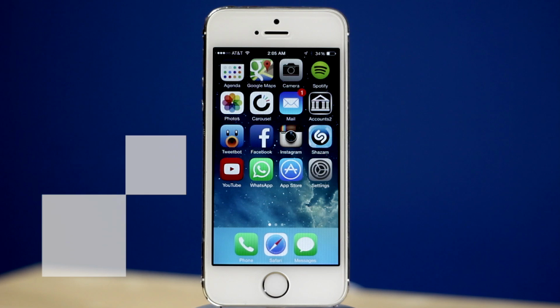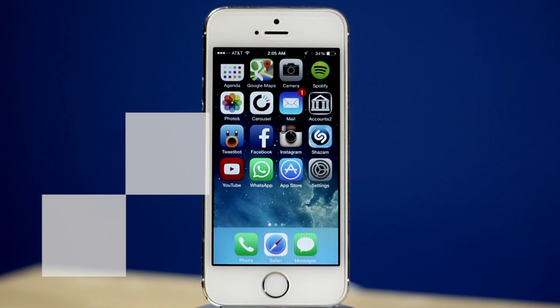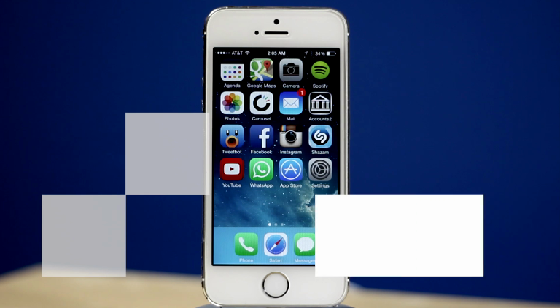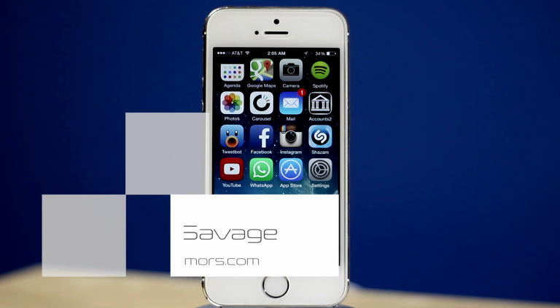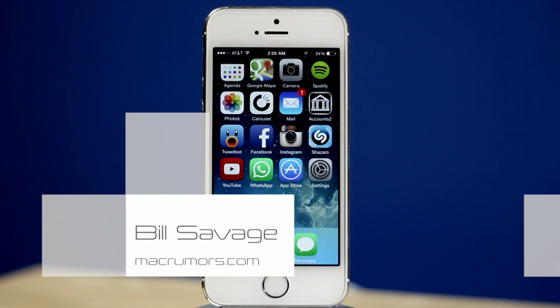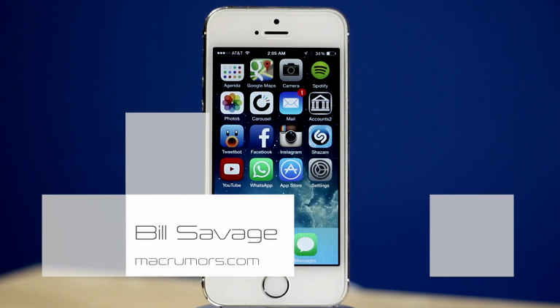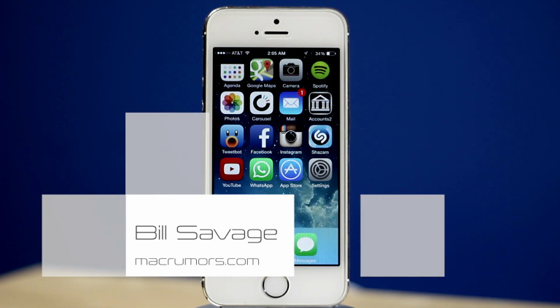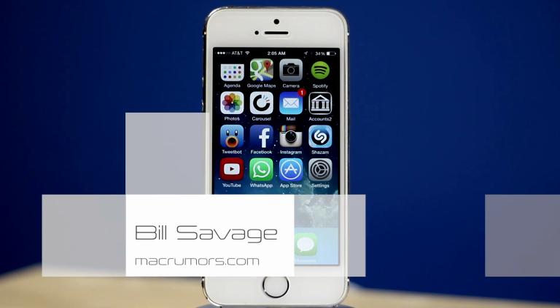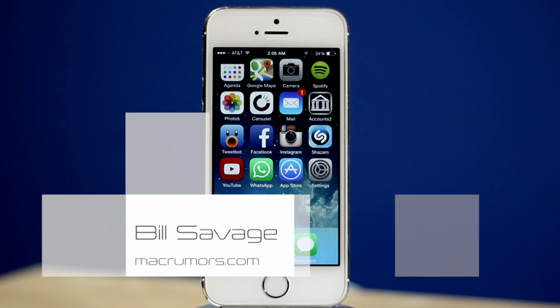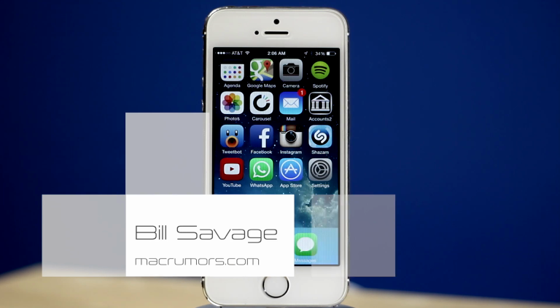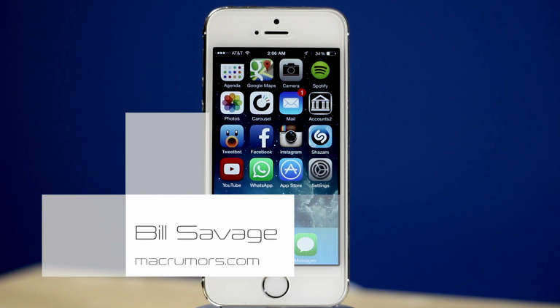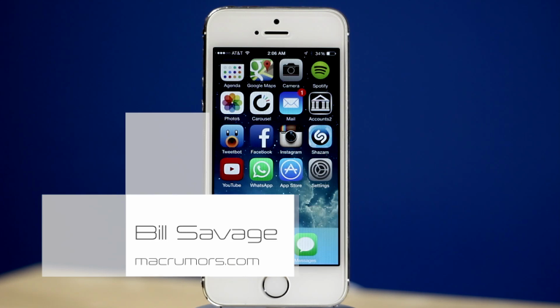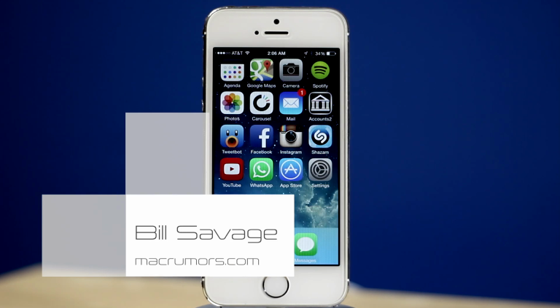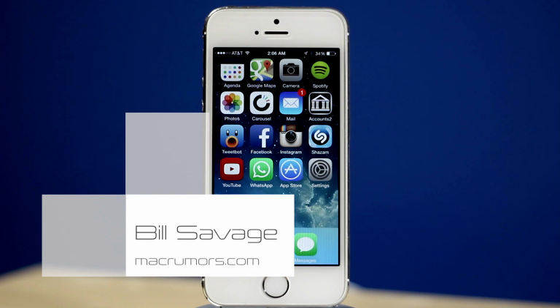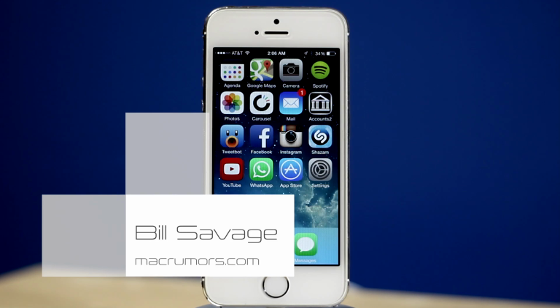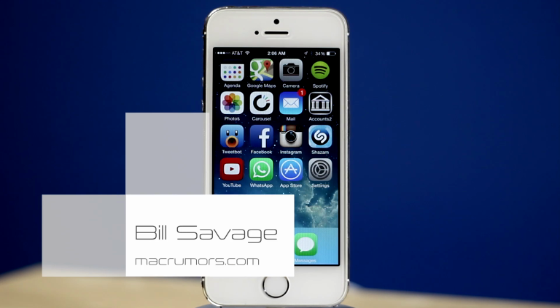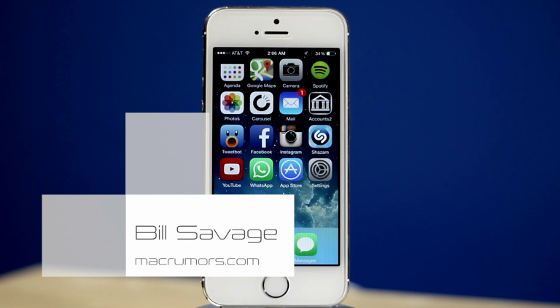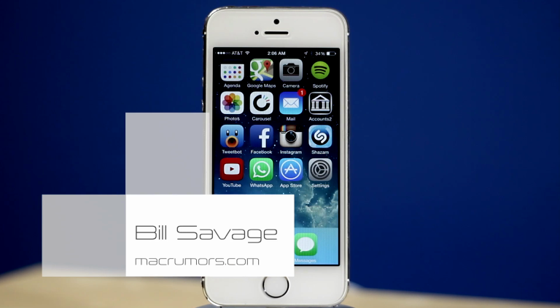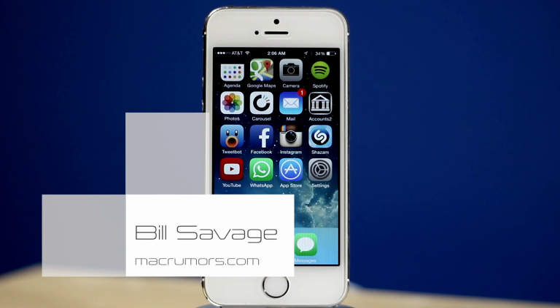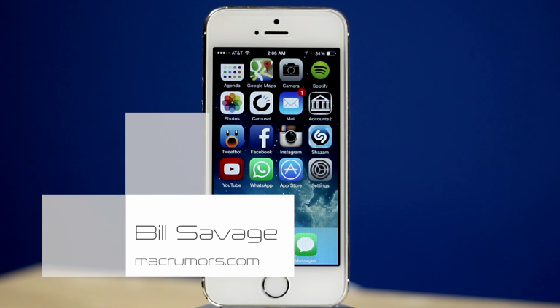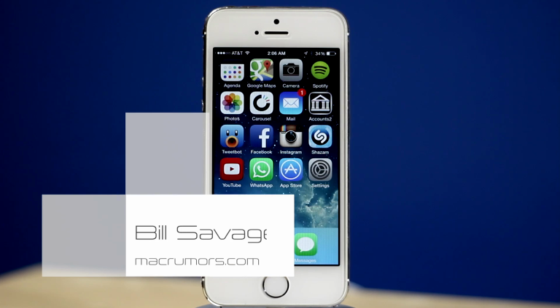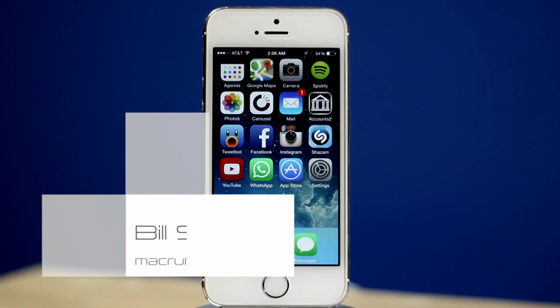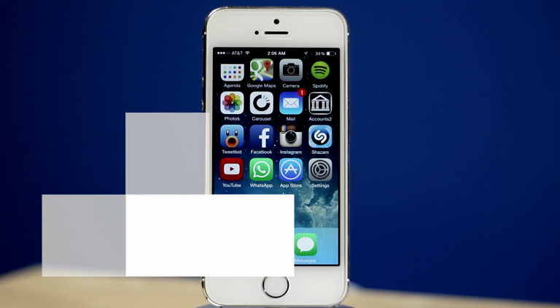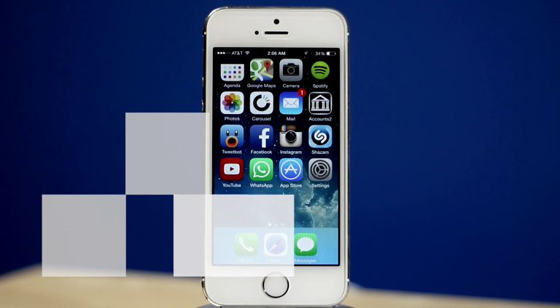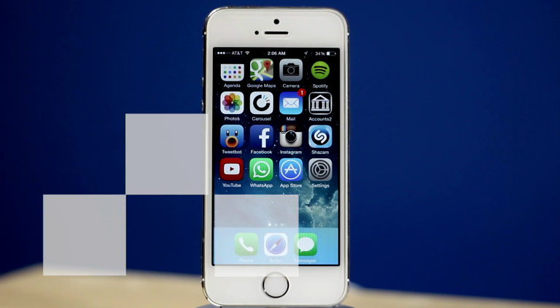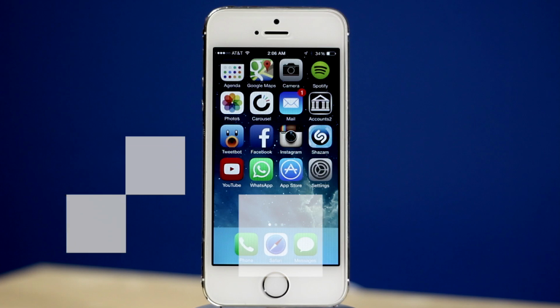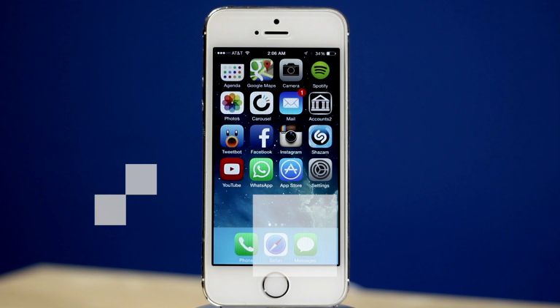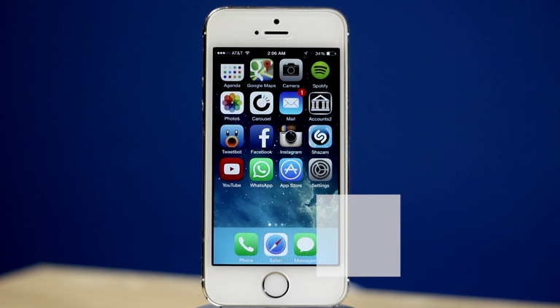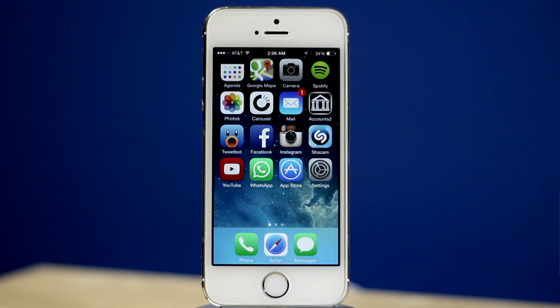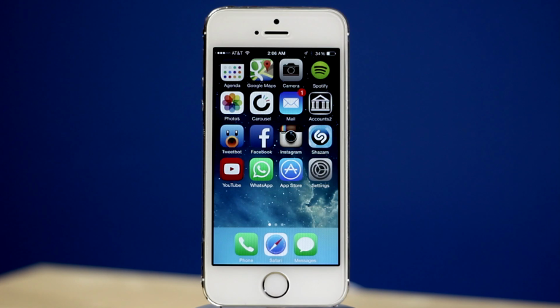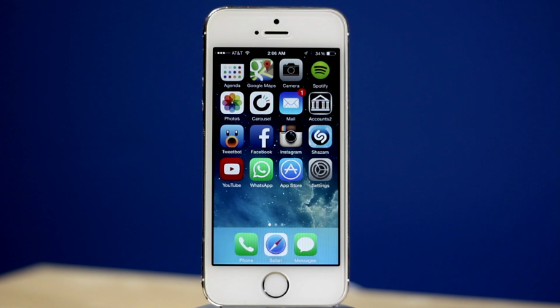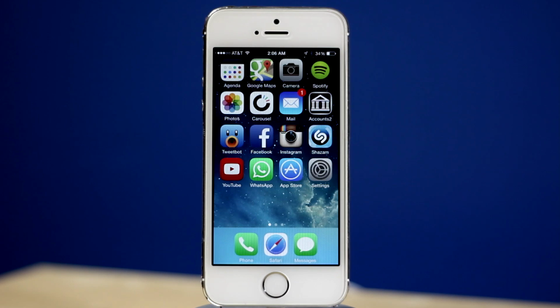Hey, what's up guys. Bill Savage here with MacRumors.com and today we're going to be taking a look at some hidden features in iOS 8.